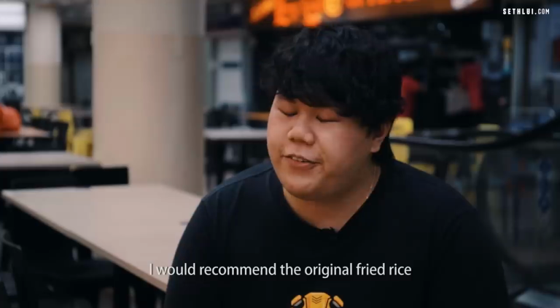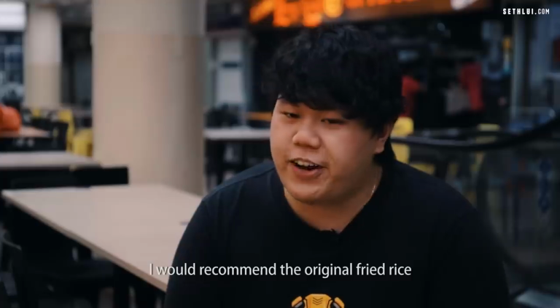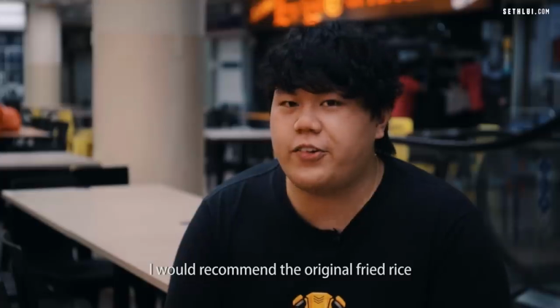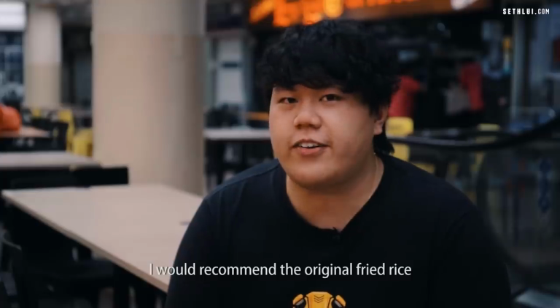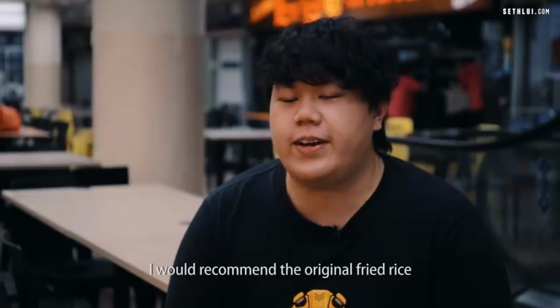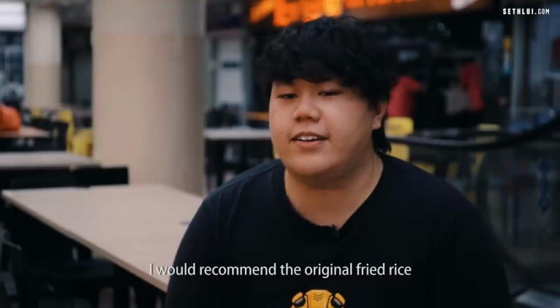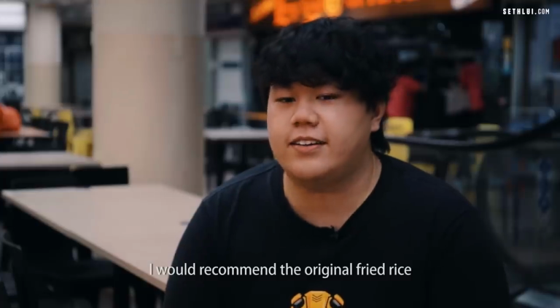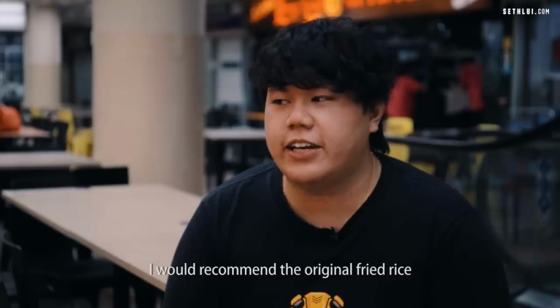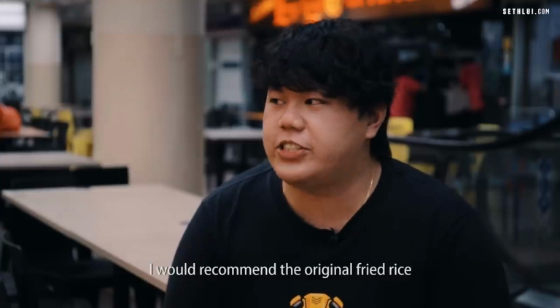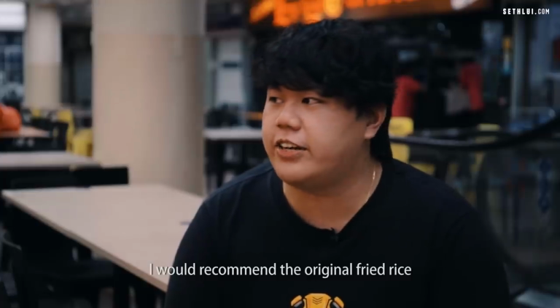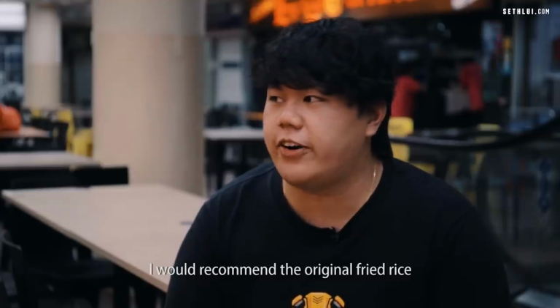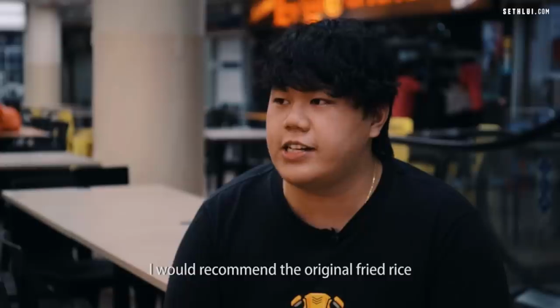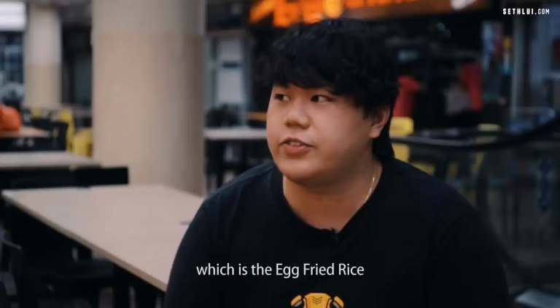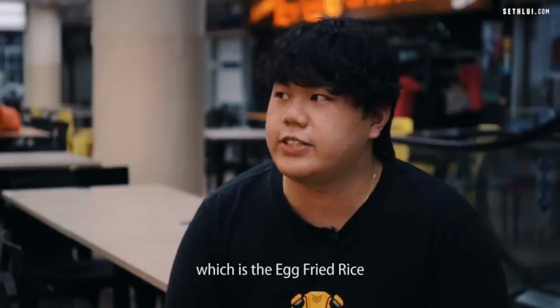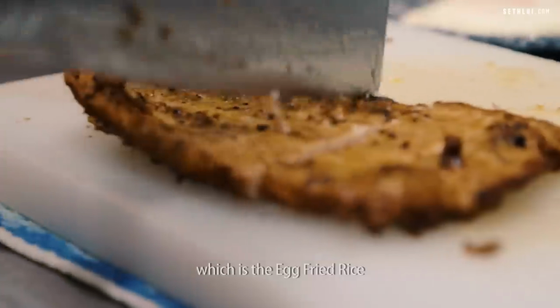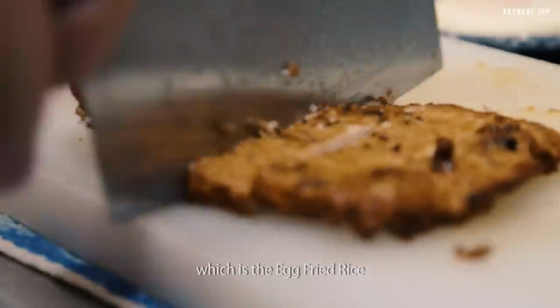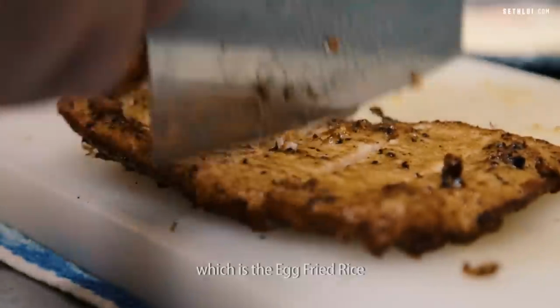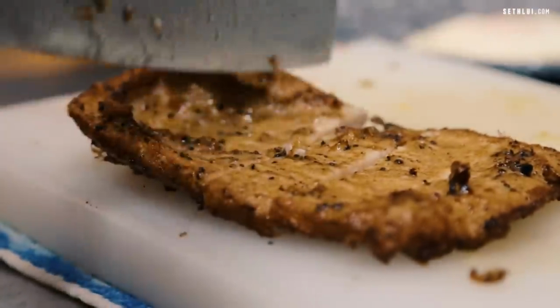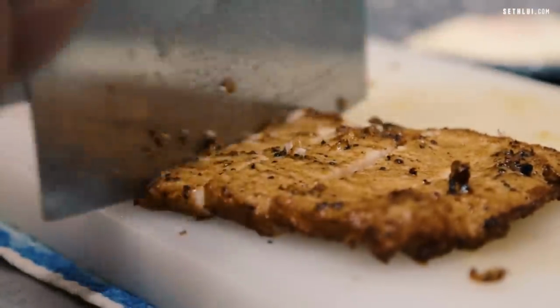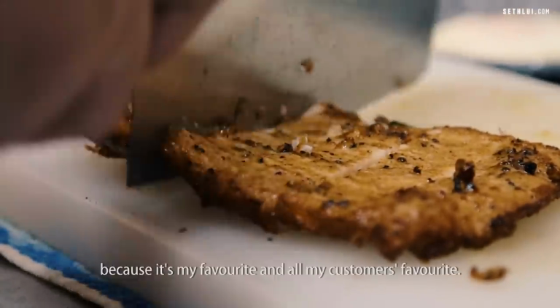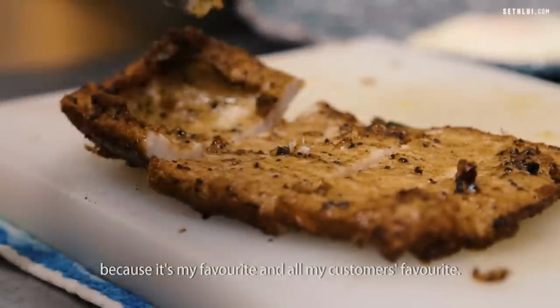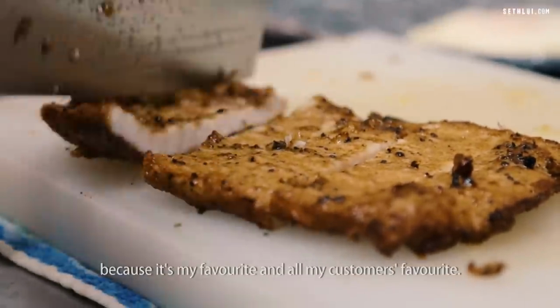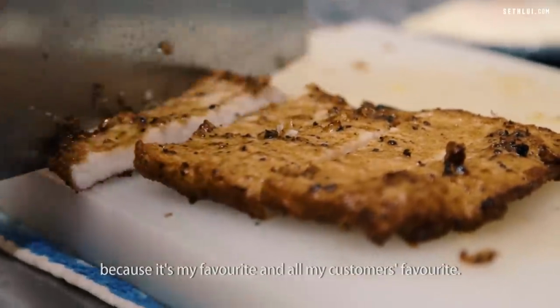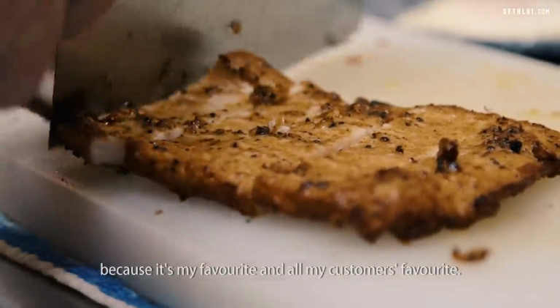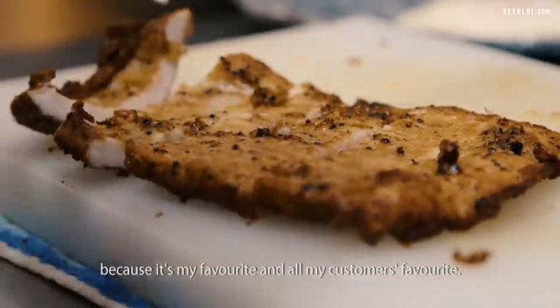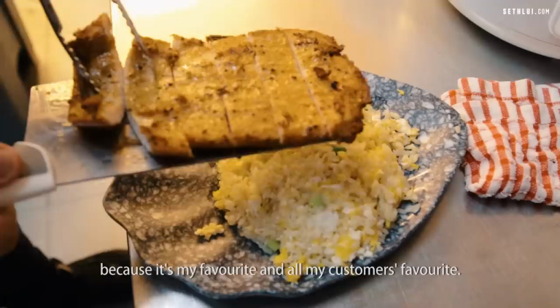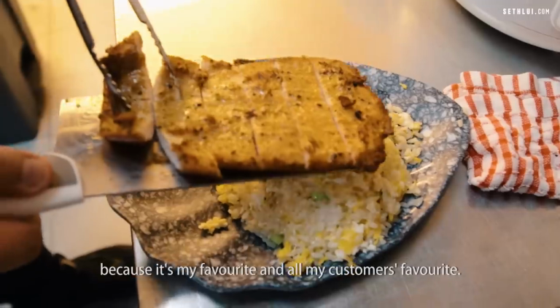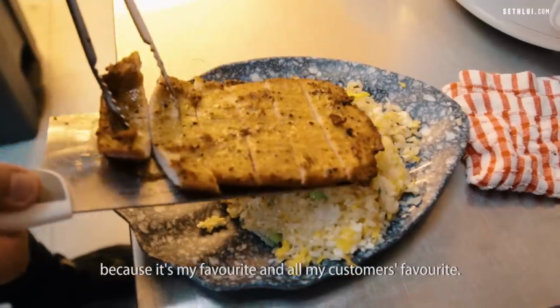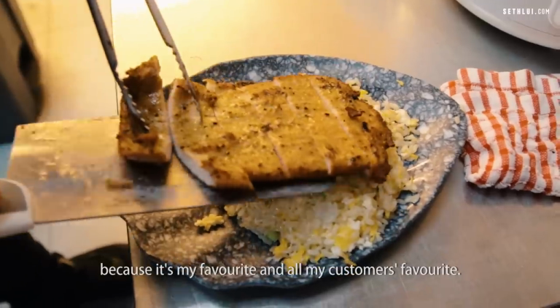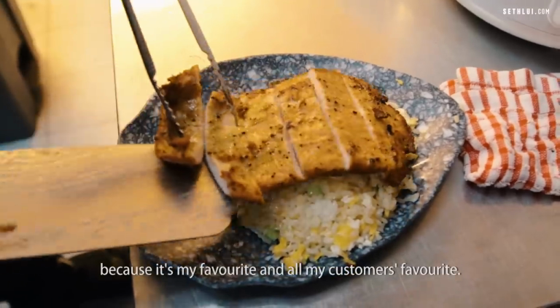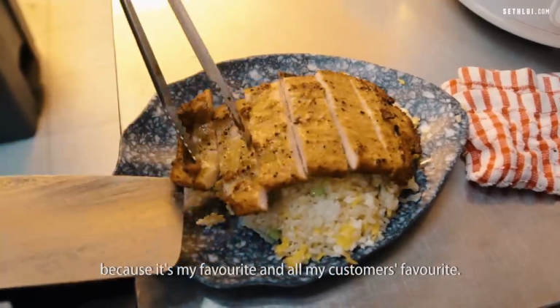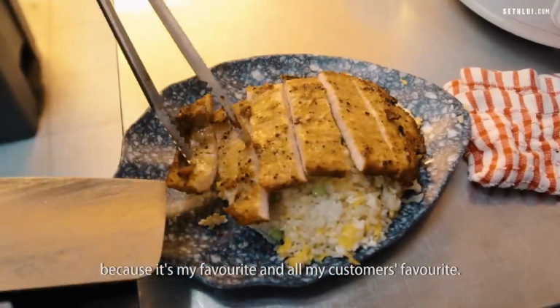I would recommend the original fried rice, which is the egg fried rice, because it's my favourite and all my customers' favourite.